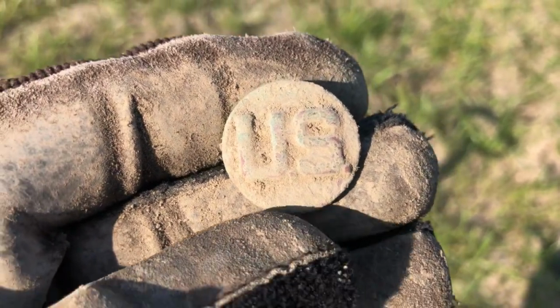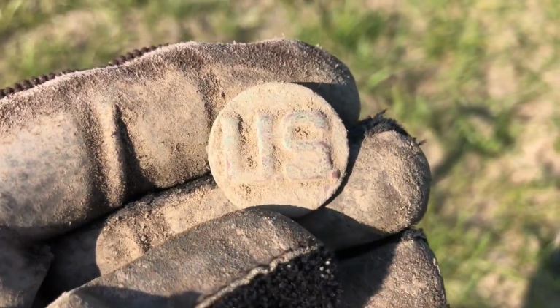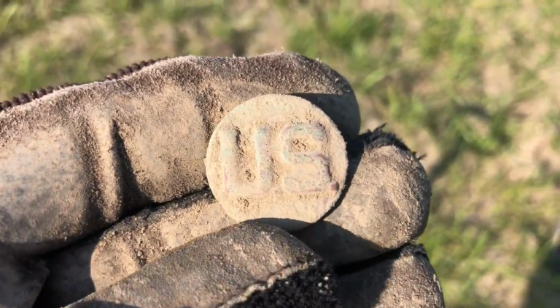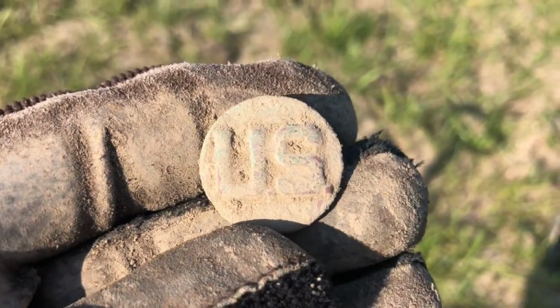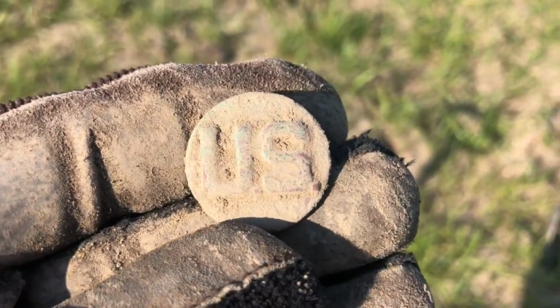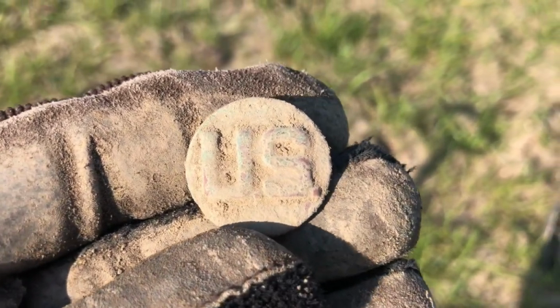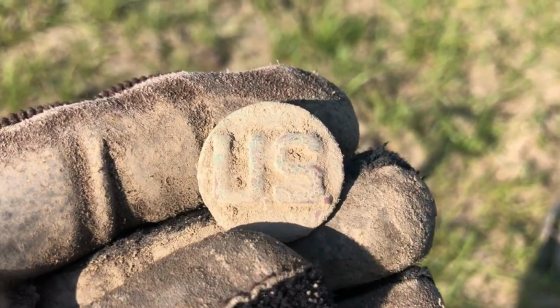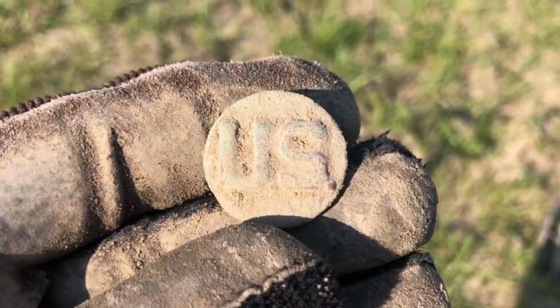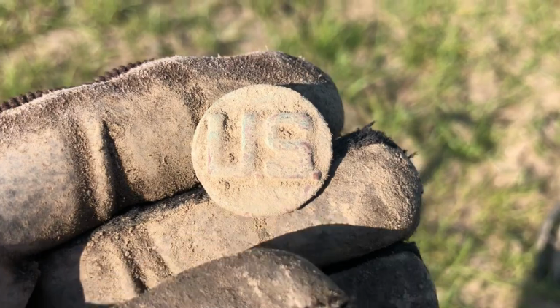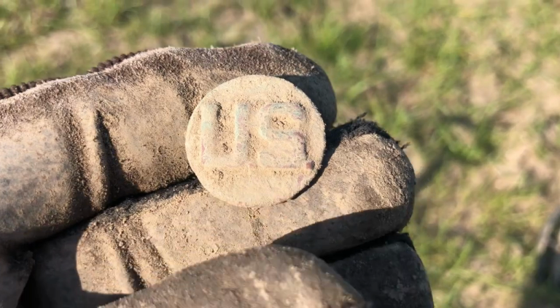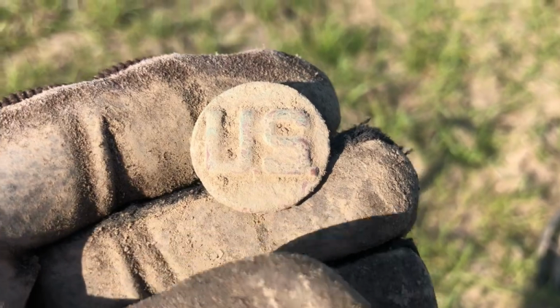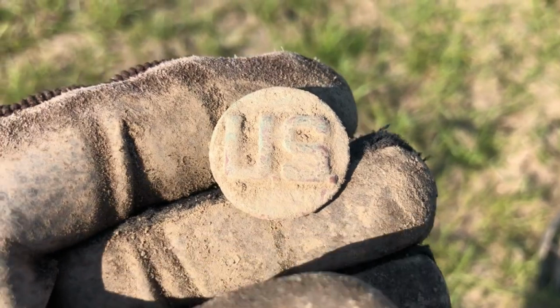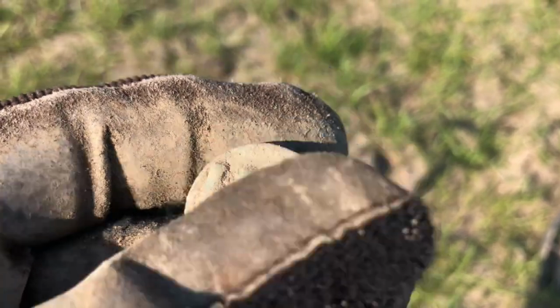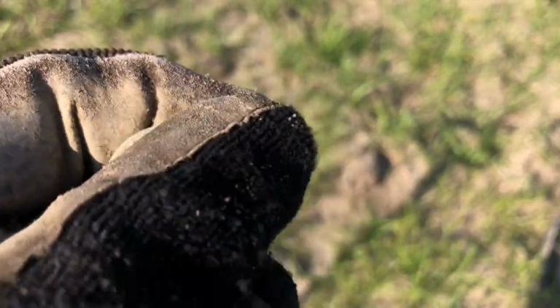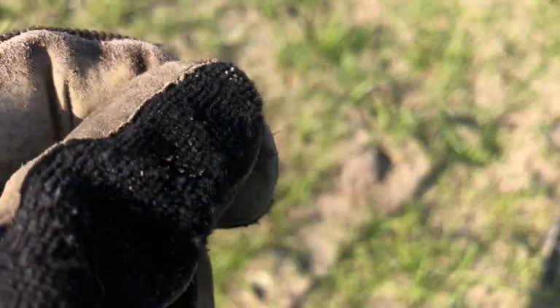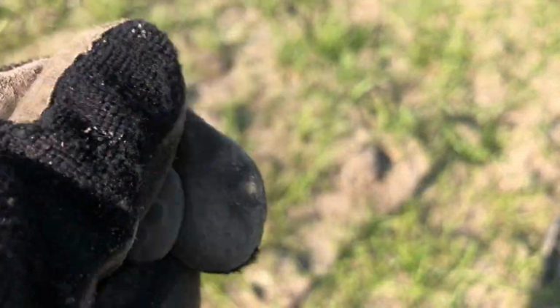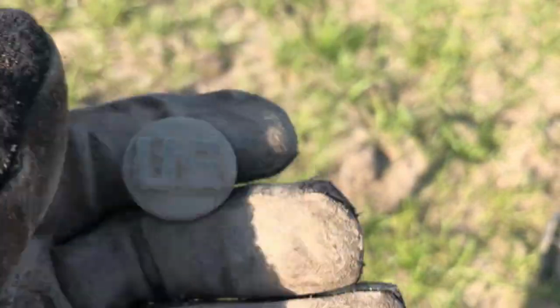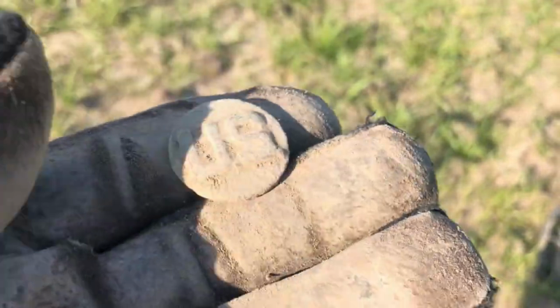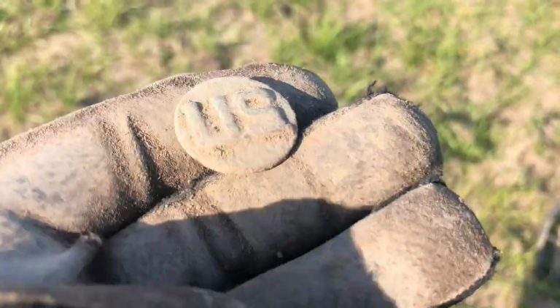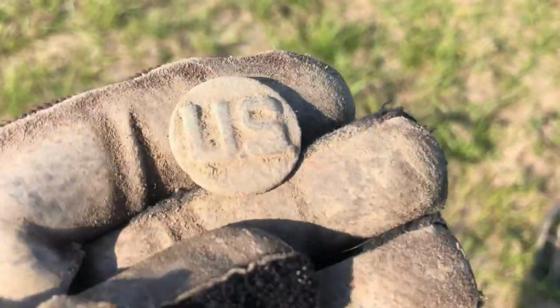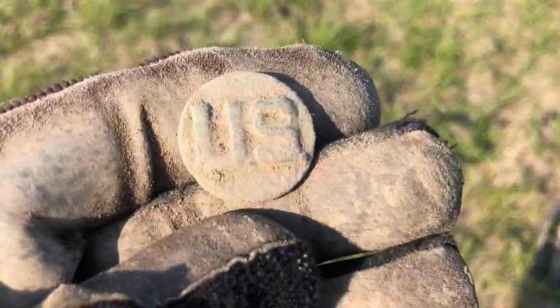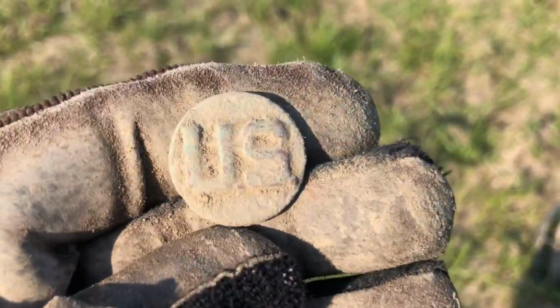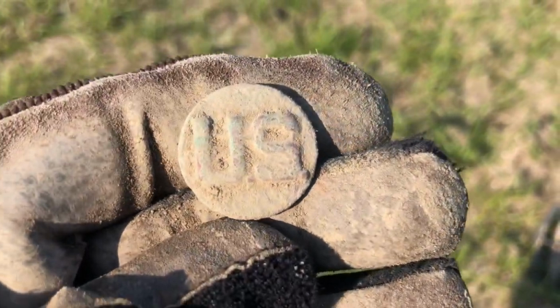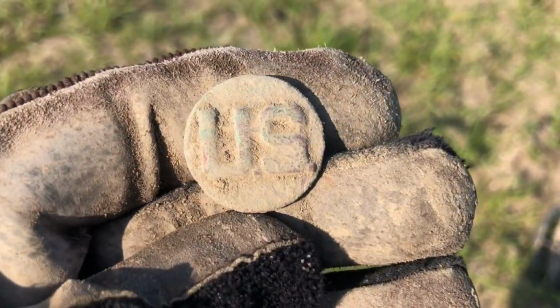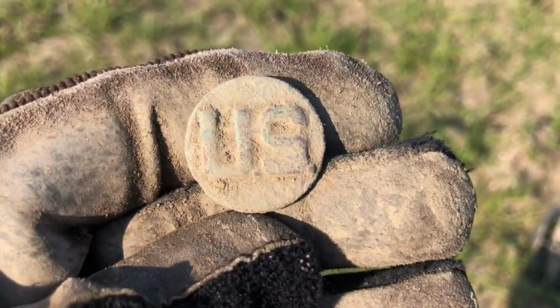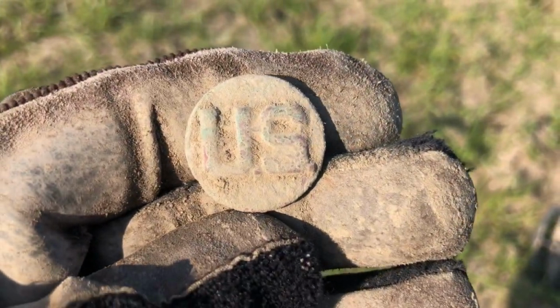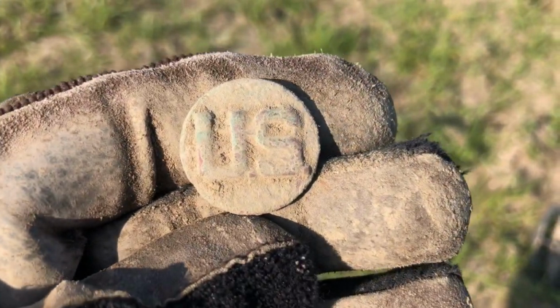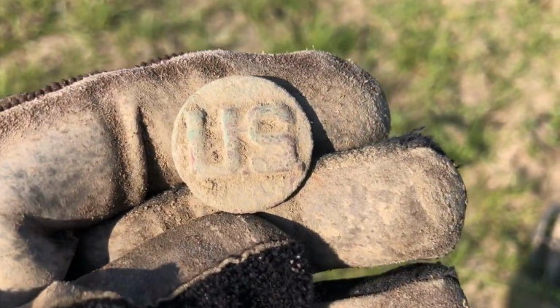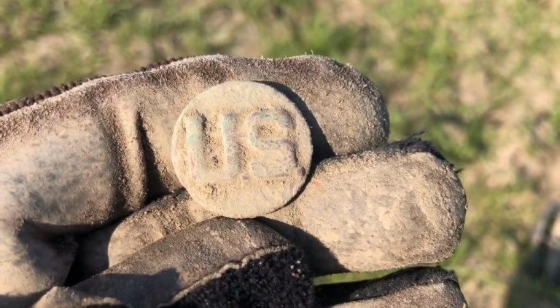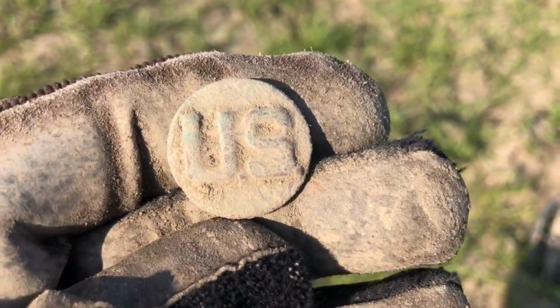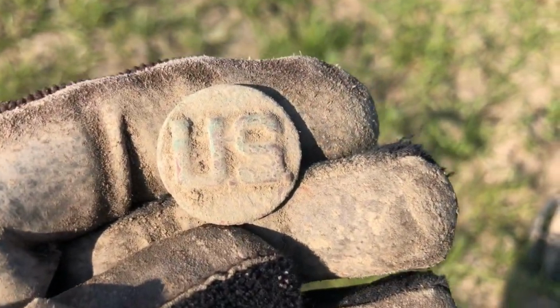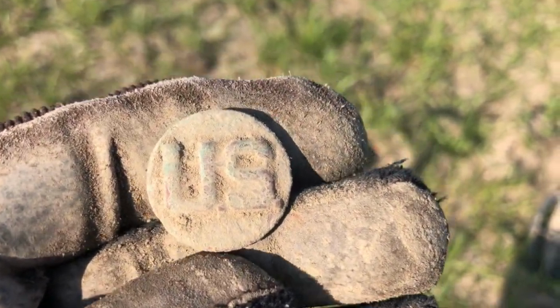Other than that, today's kind of a bust, but you know — keep at it.